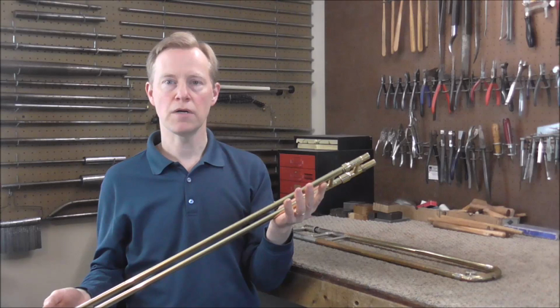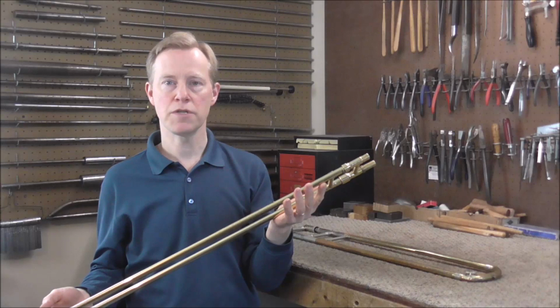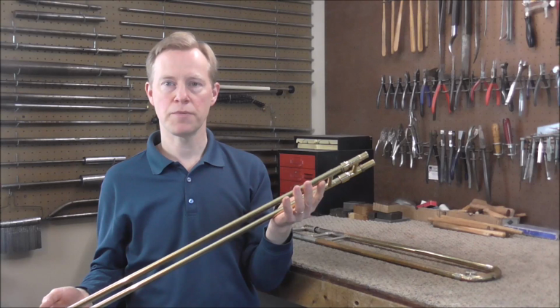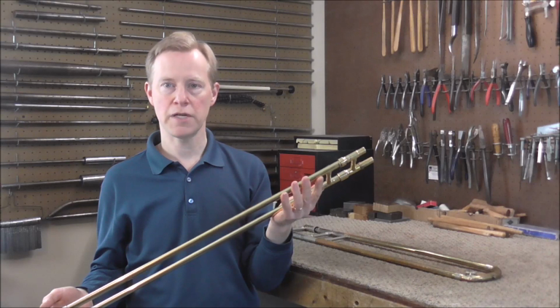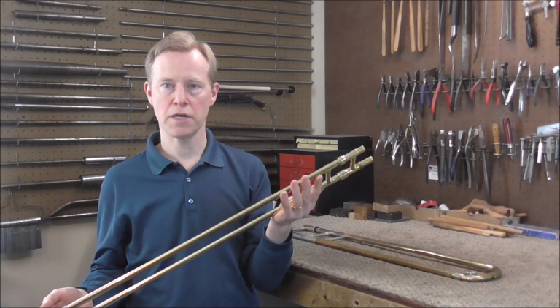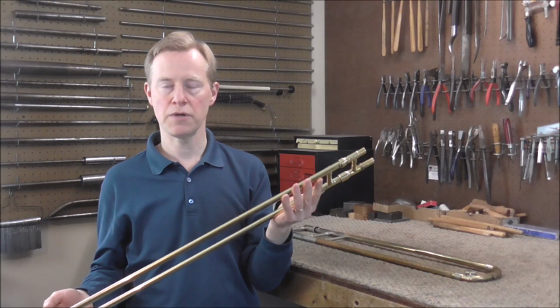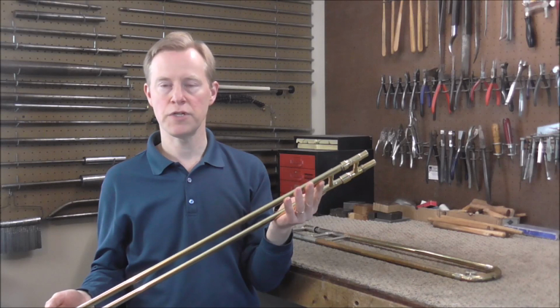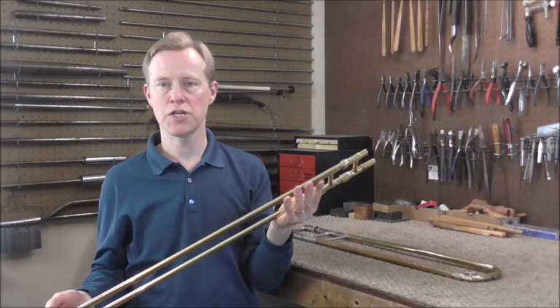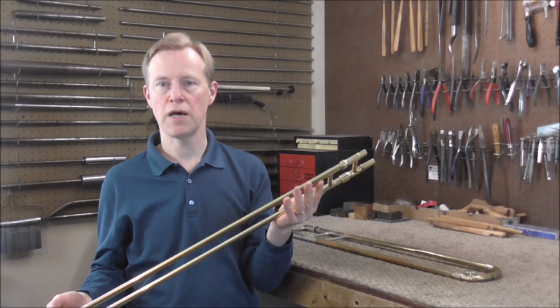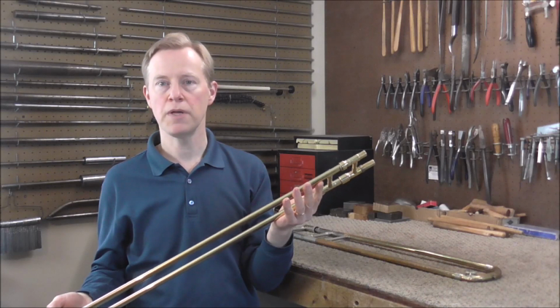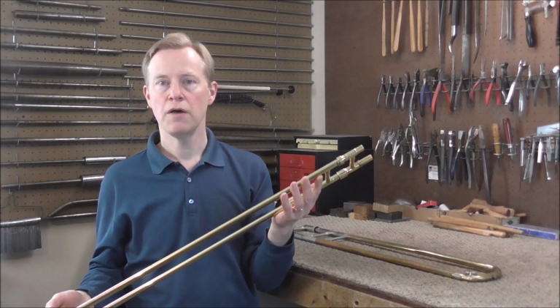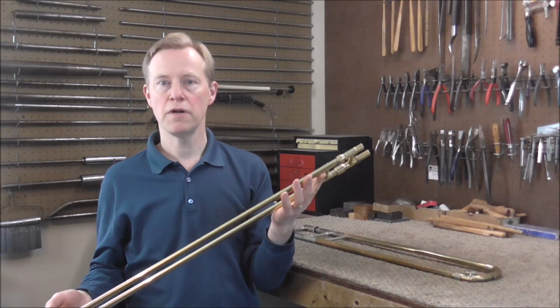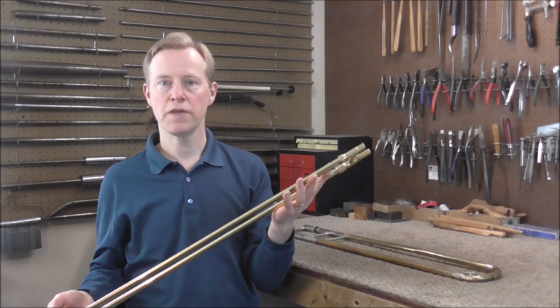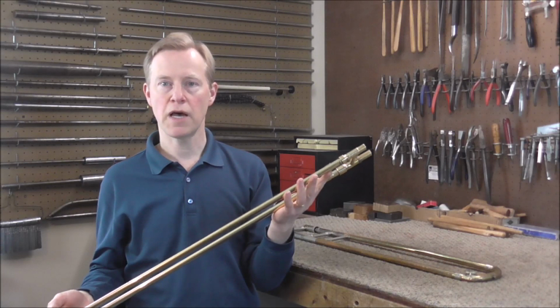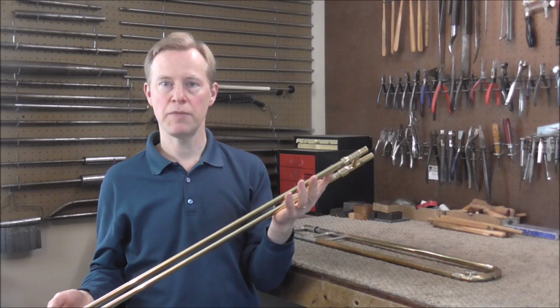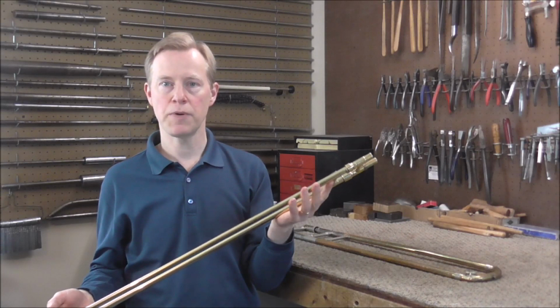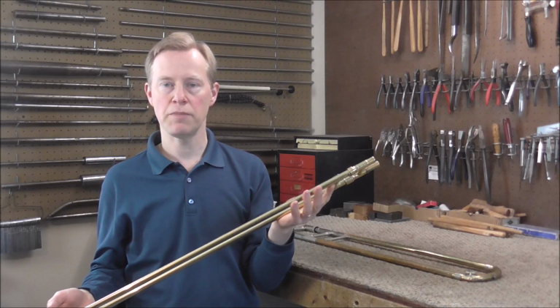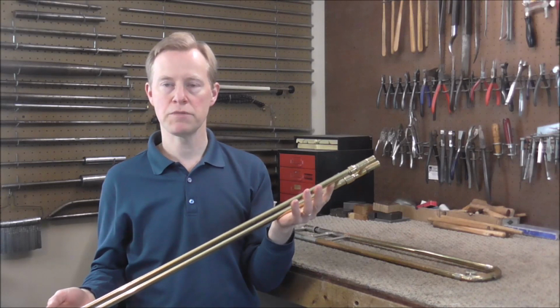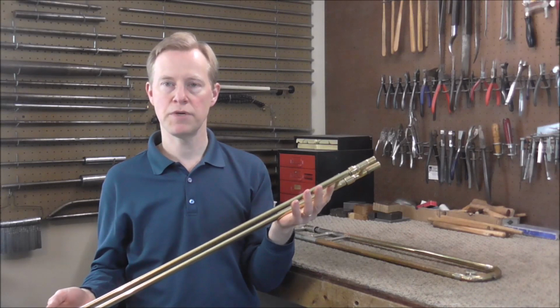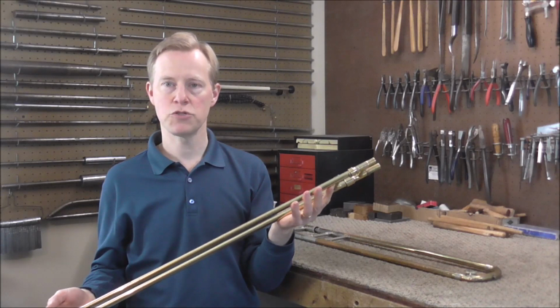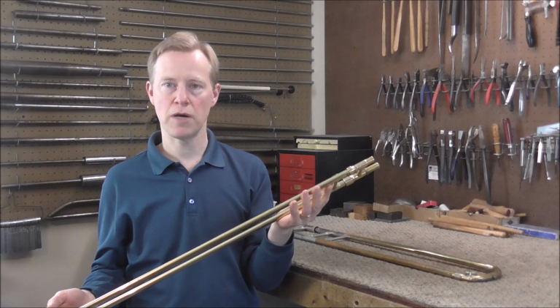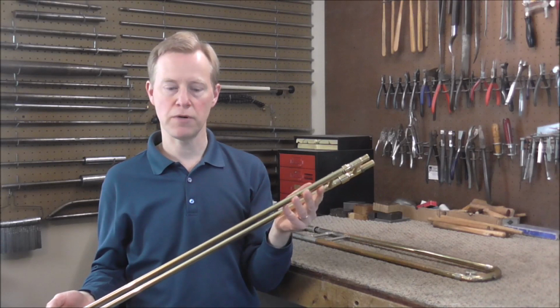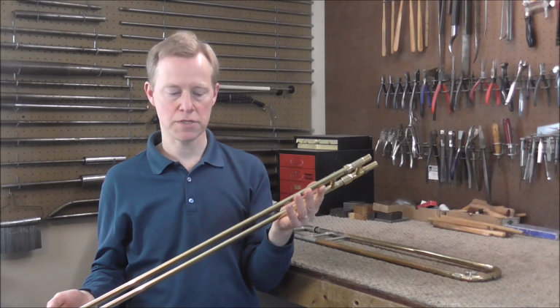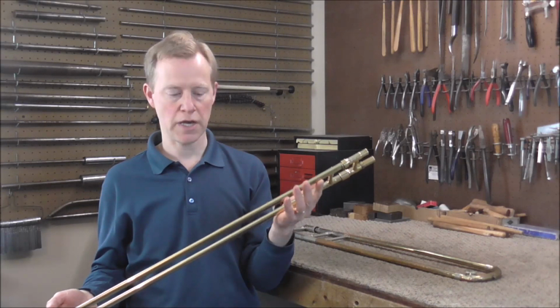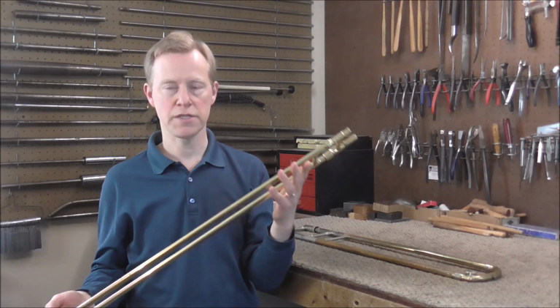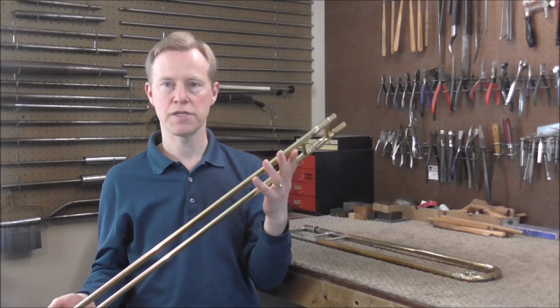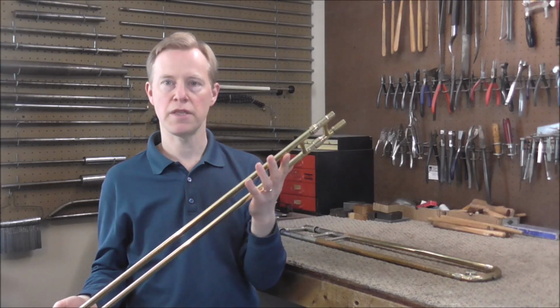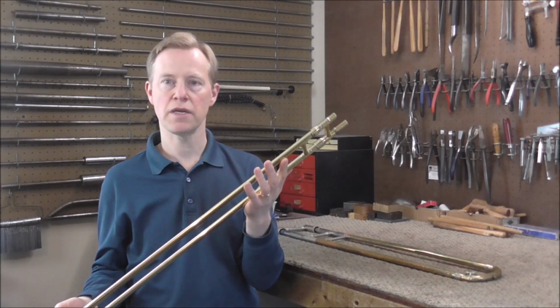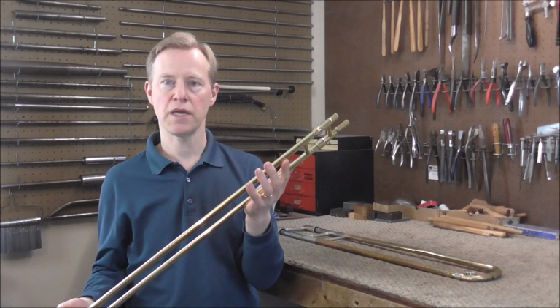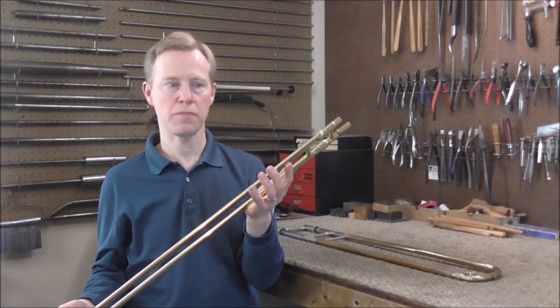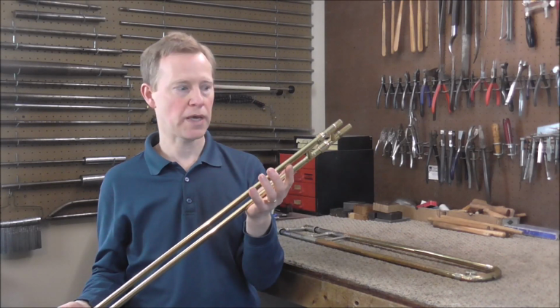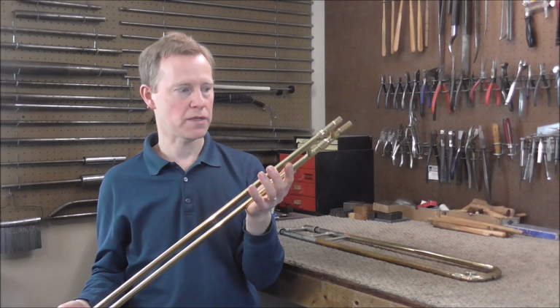Welcome to the Brass Hand Woodwind Shop. One of the common problems with trombone slides is that they can get bent.